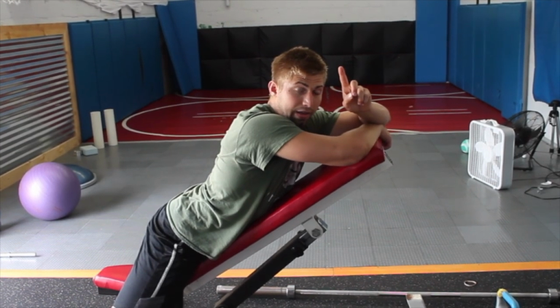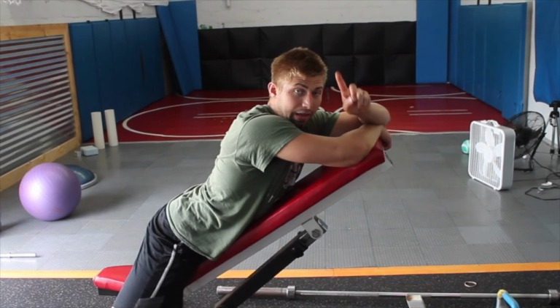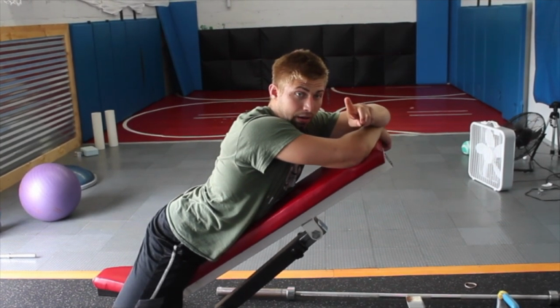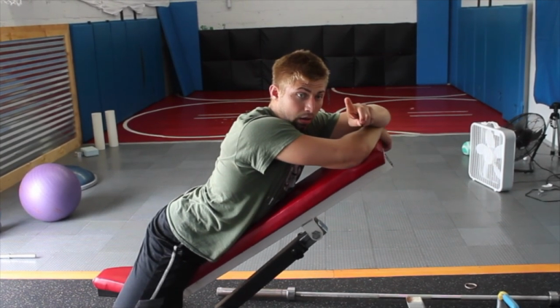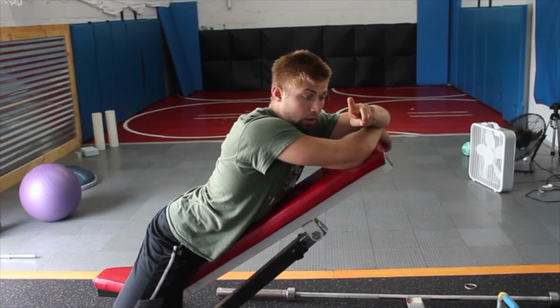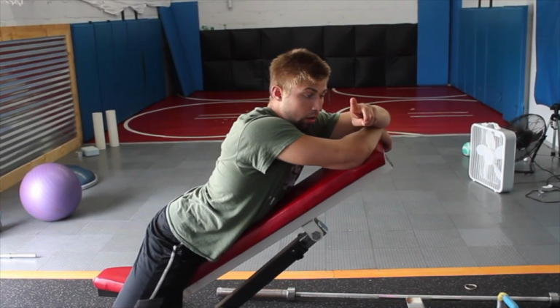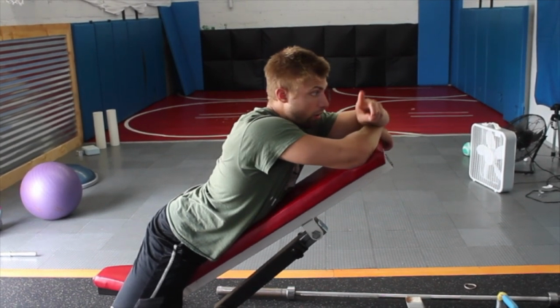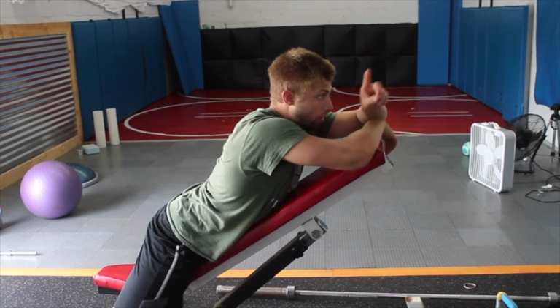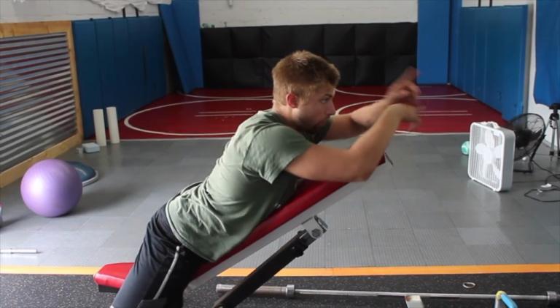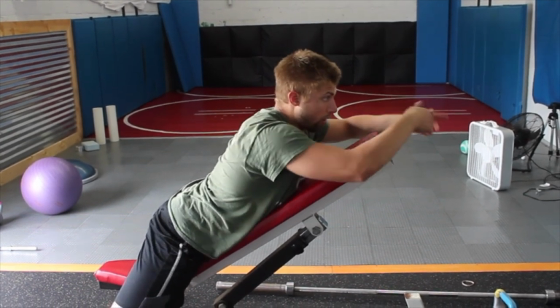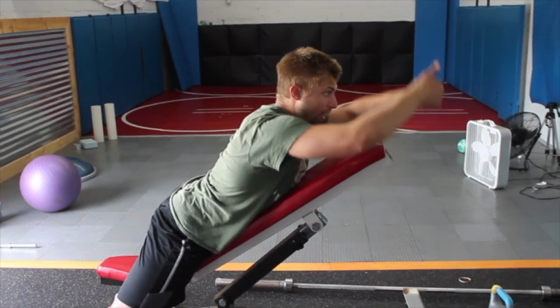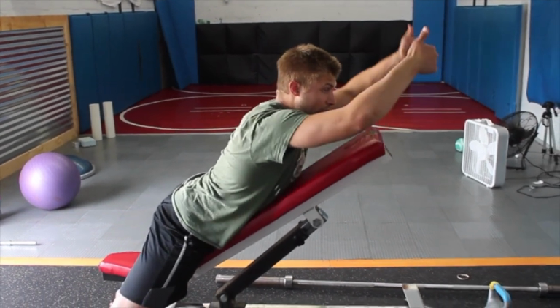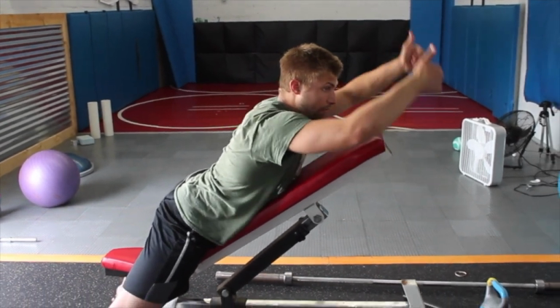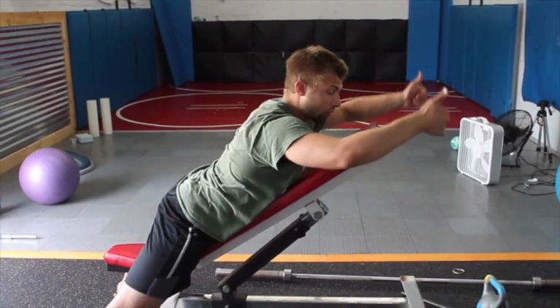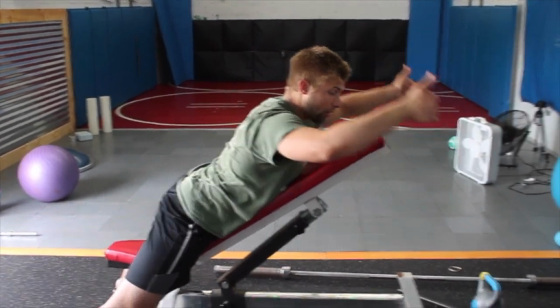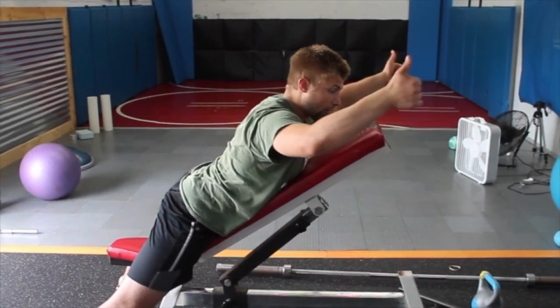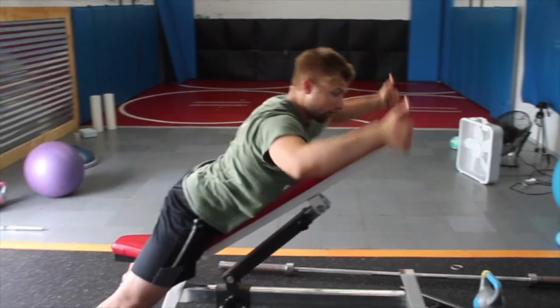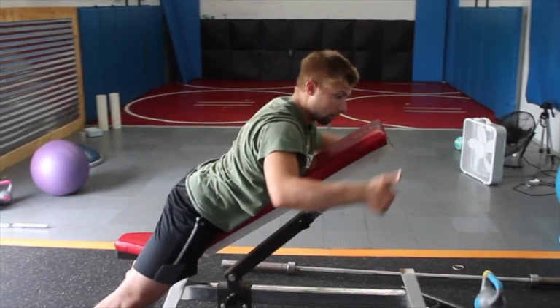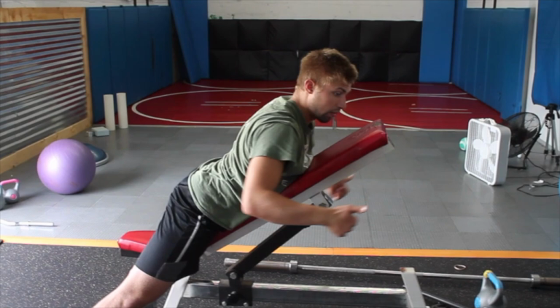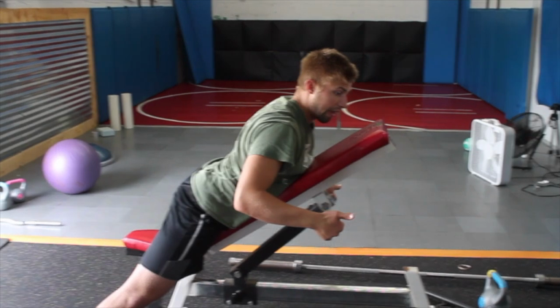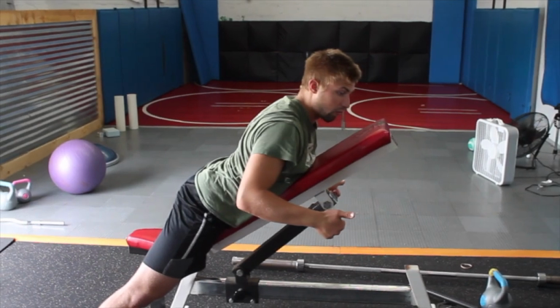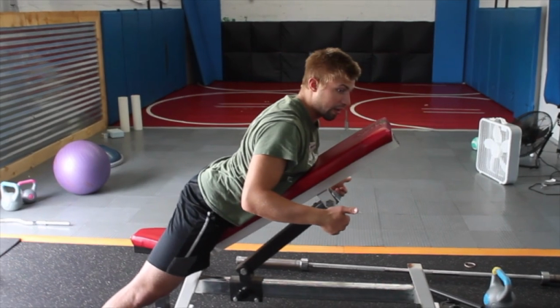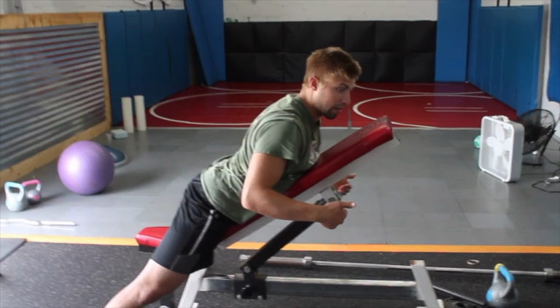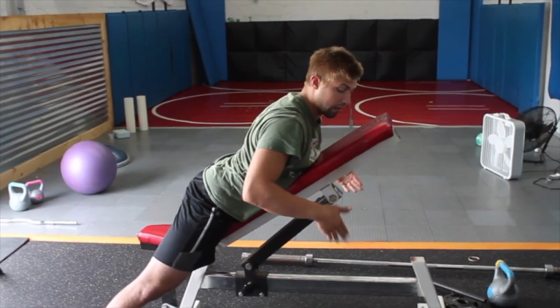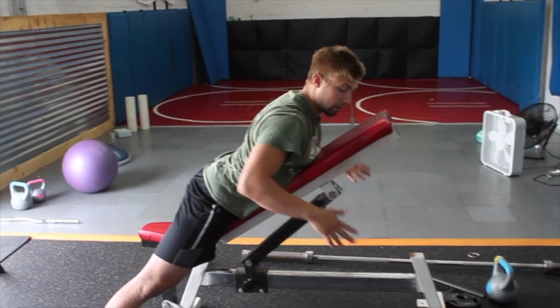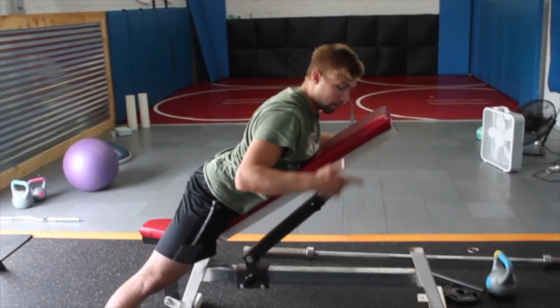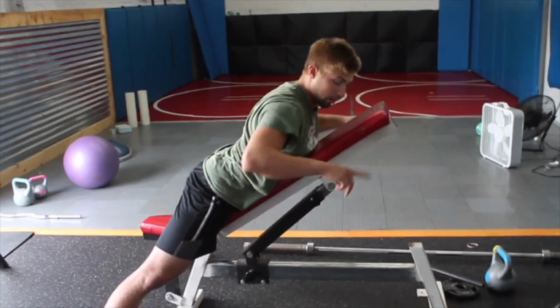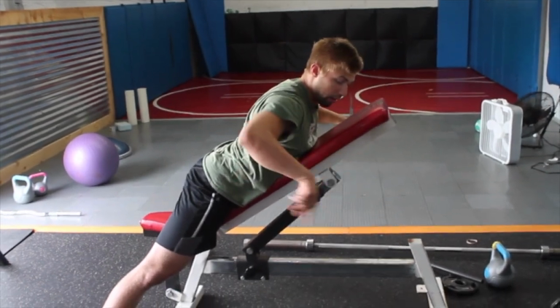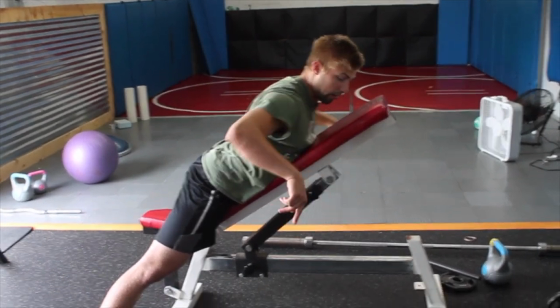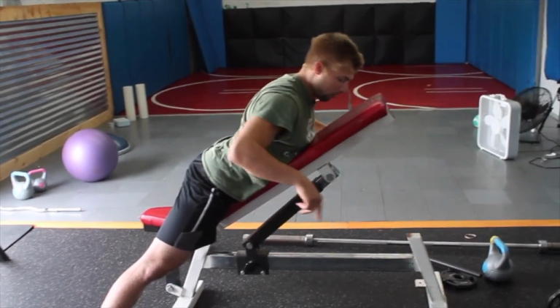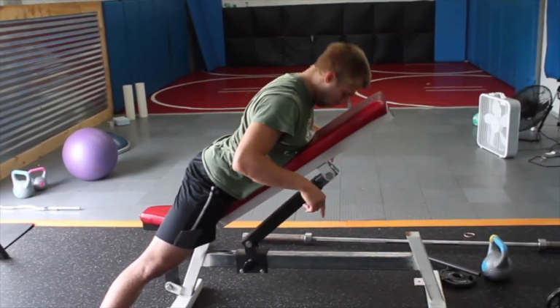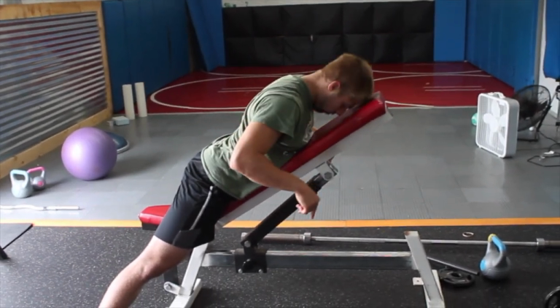So again, we know the isometrics — the I's, Y's, T's, and then the other two positions.